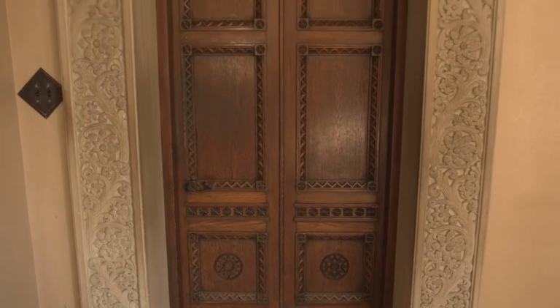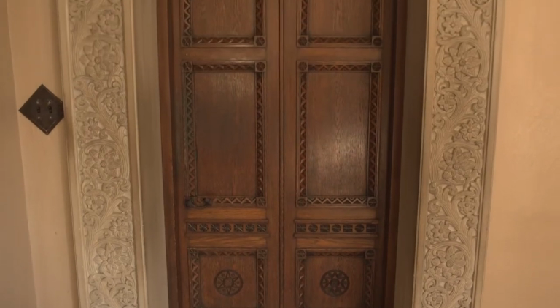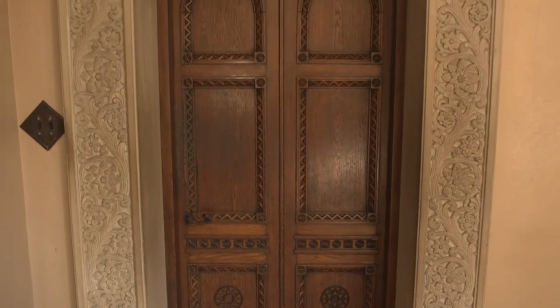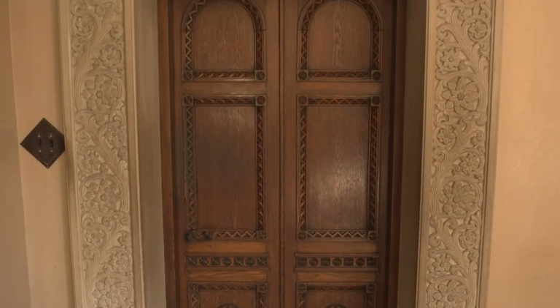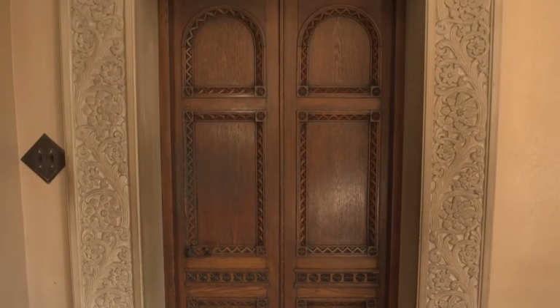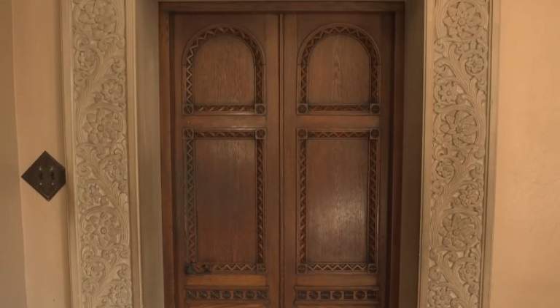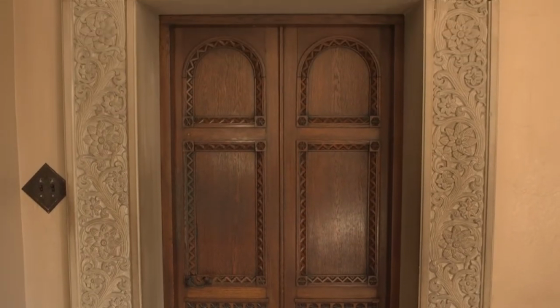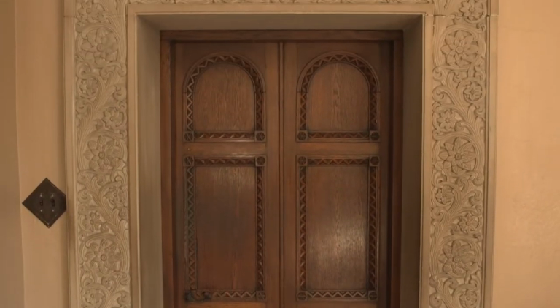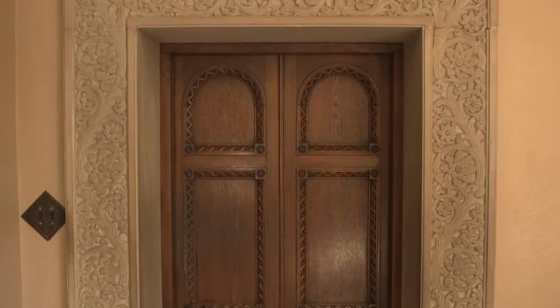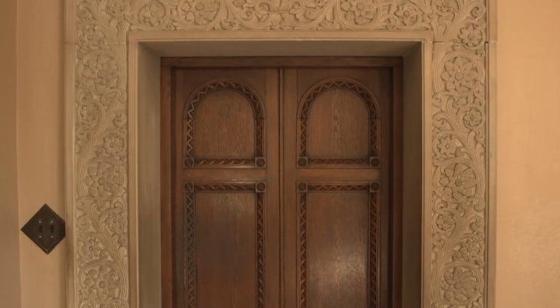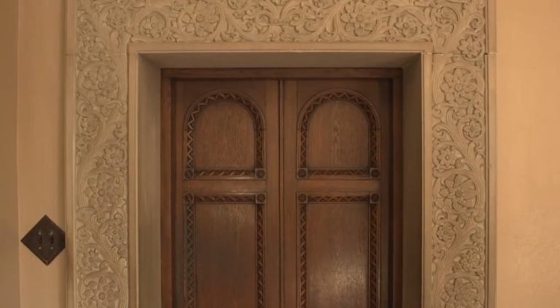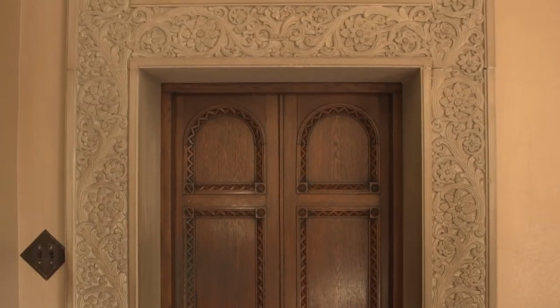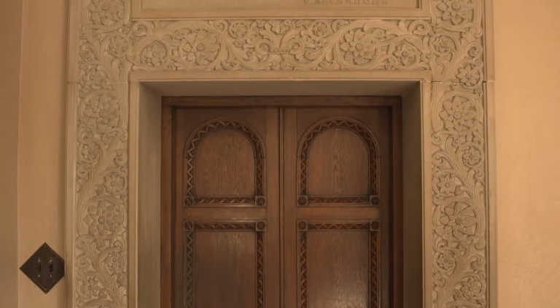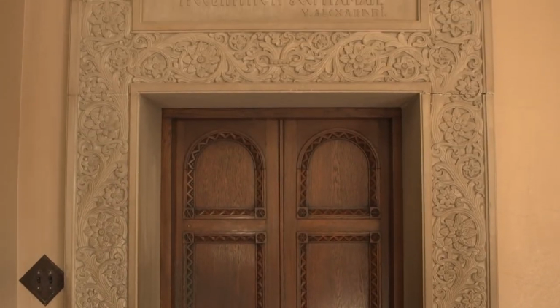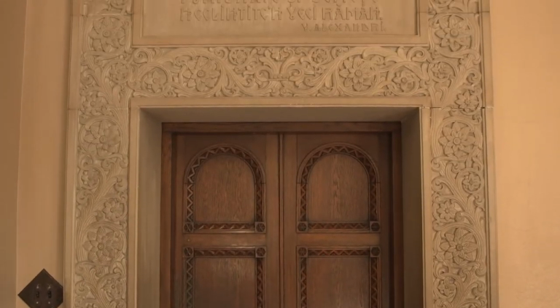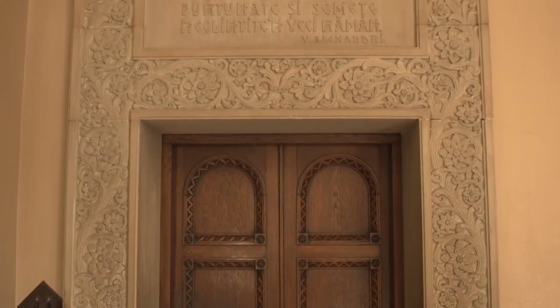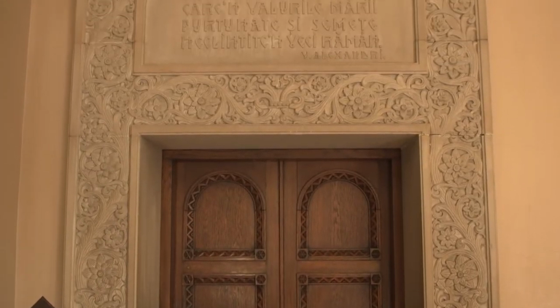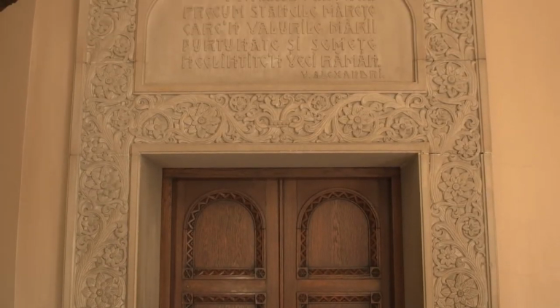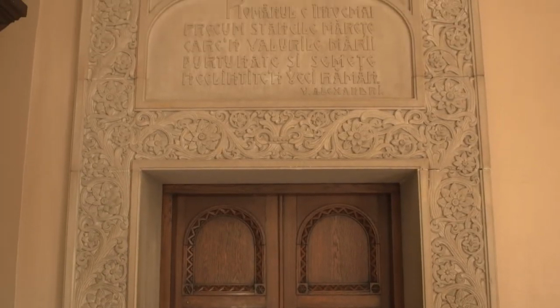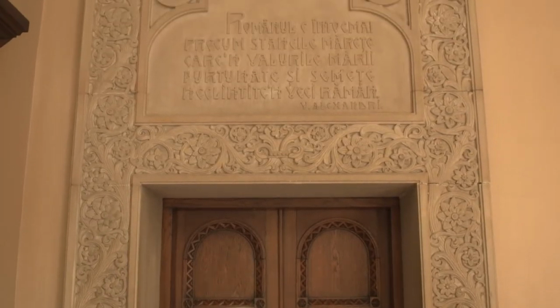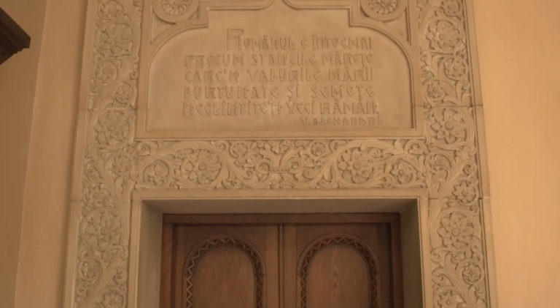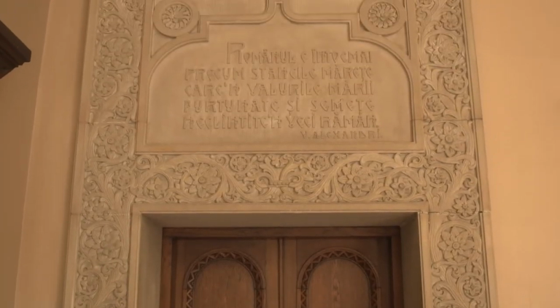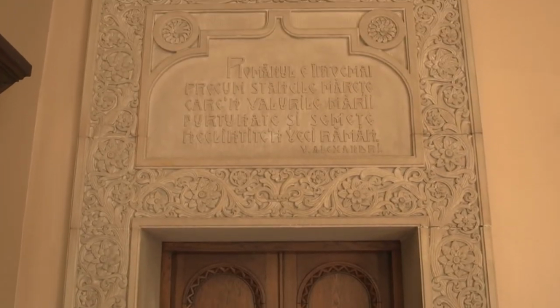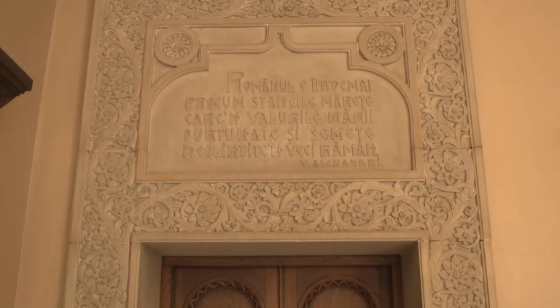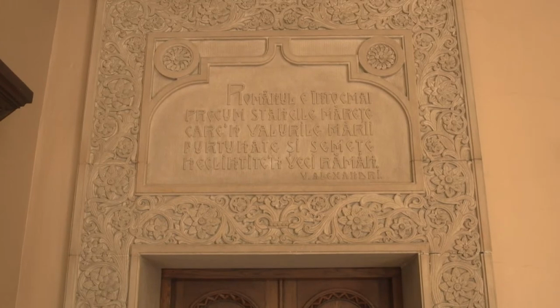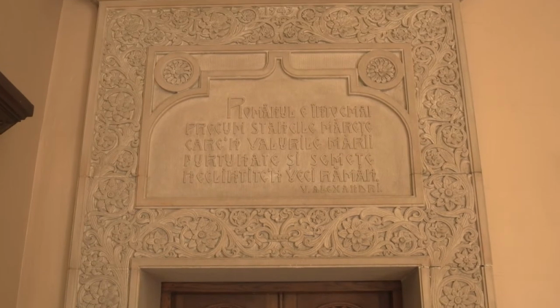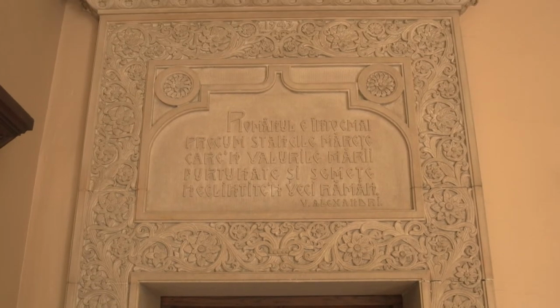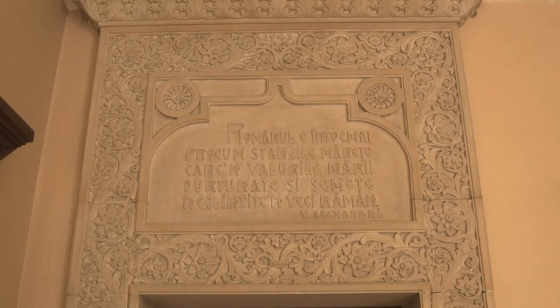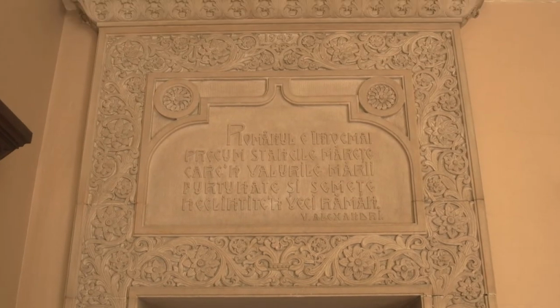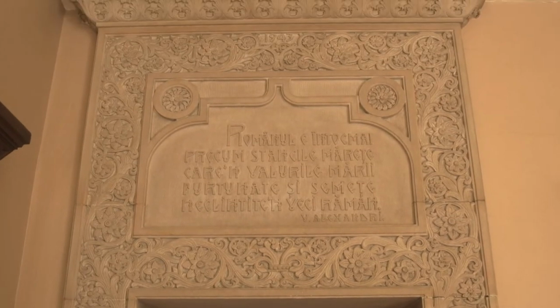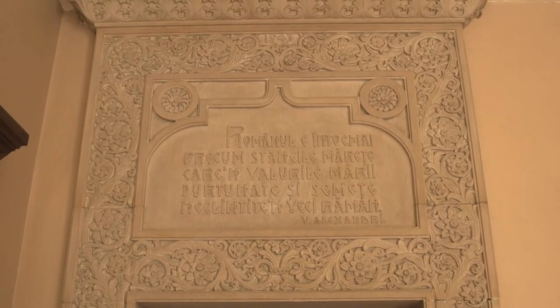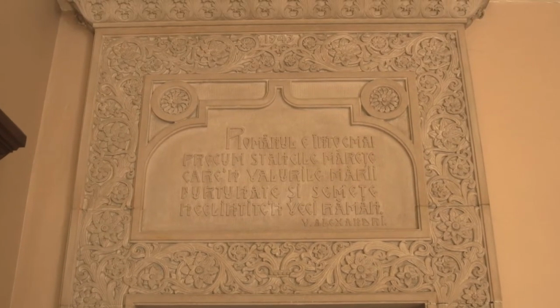A poetic quote above the door reminds us of the unyielding nature needed against the vagaries of the world.